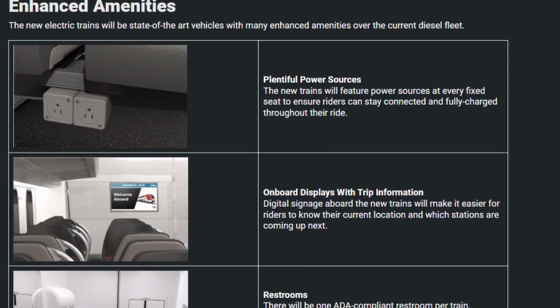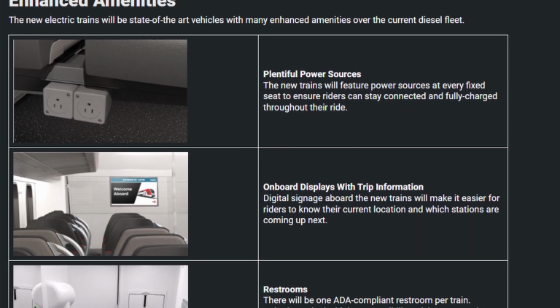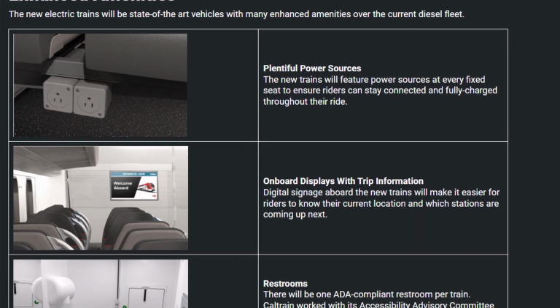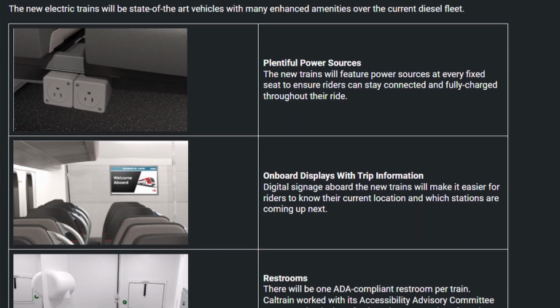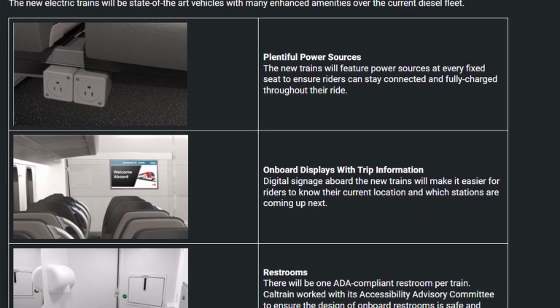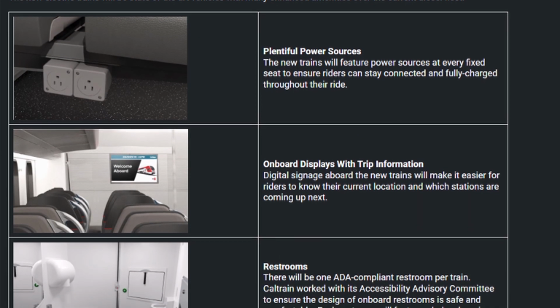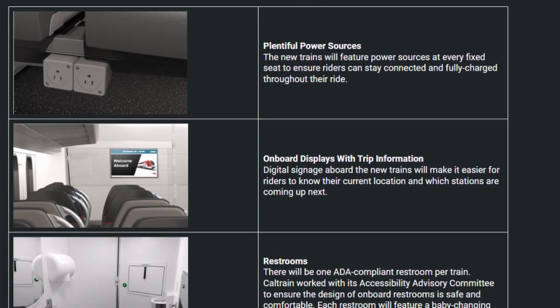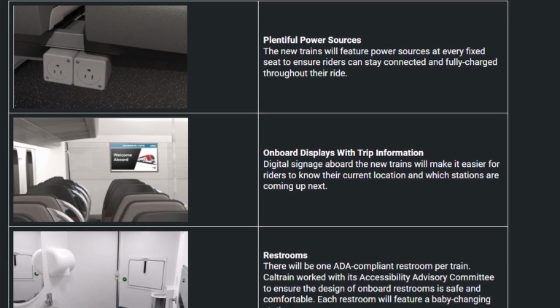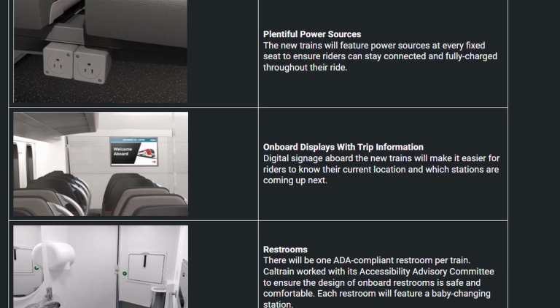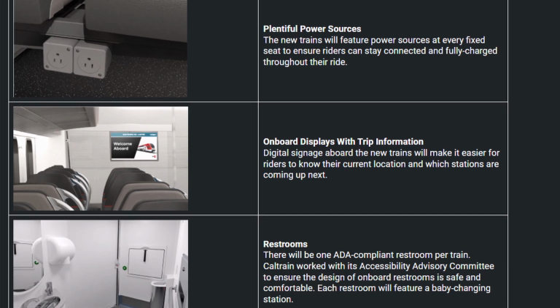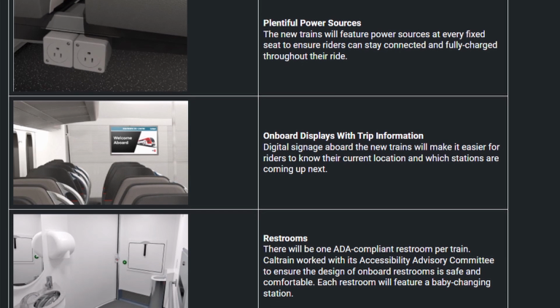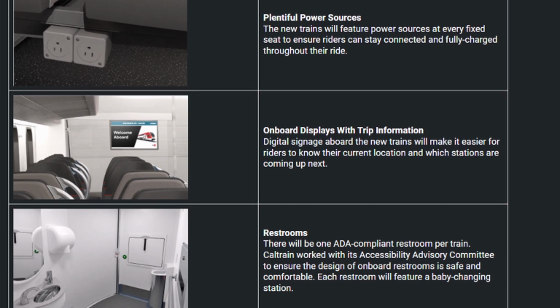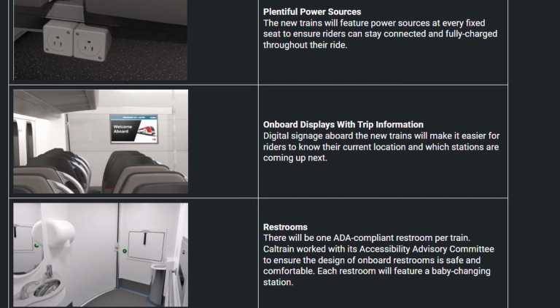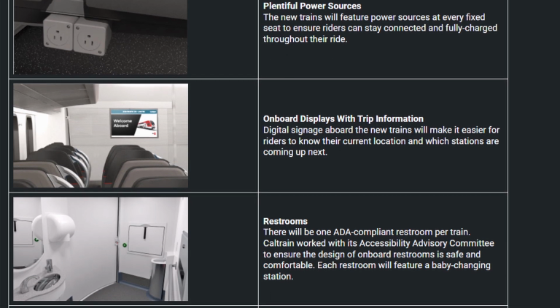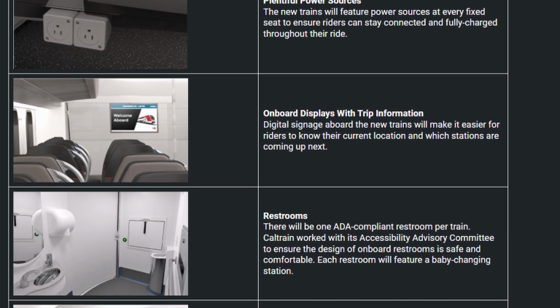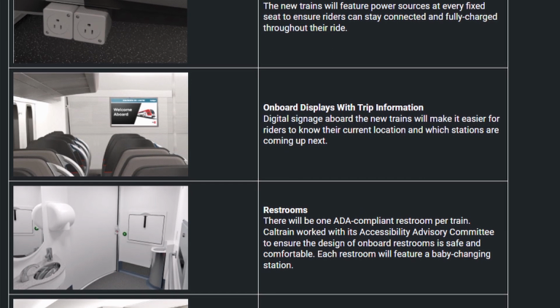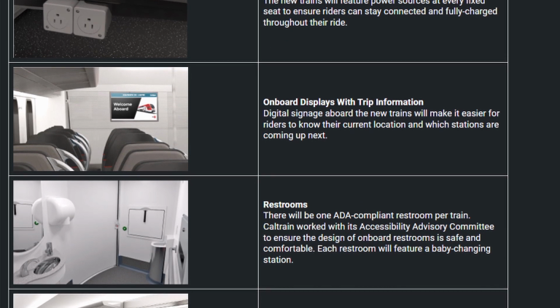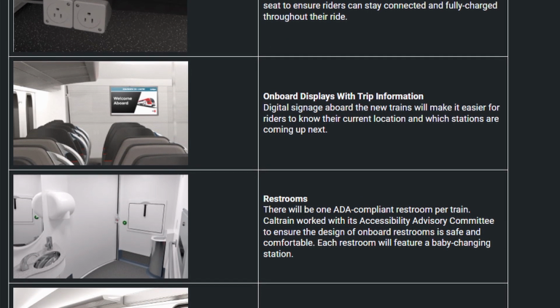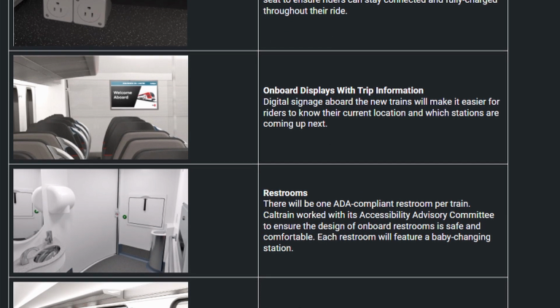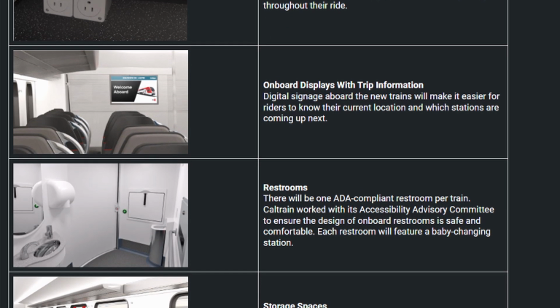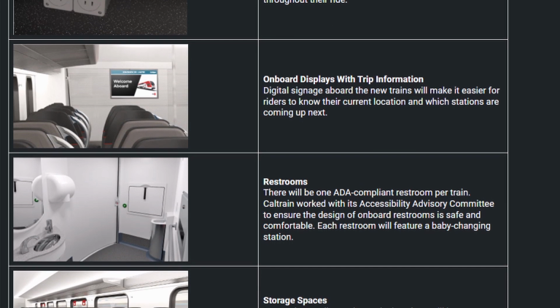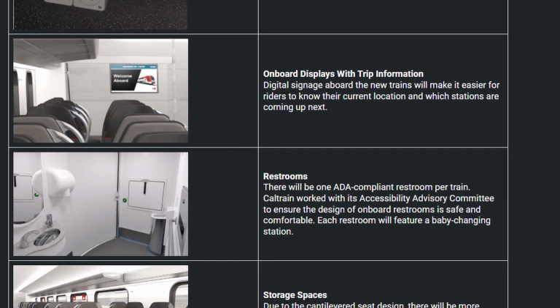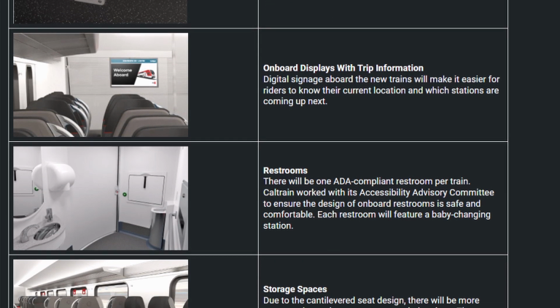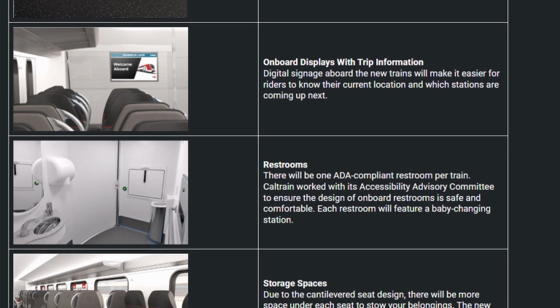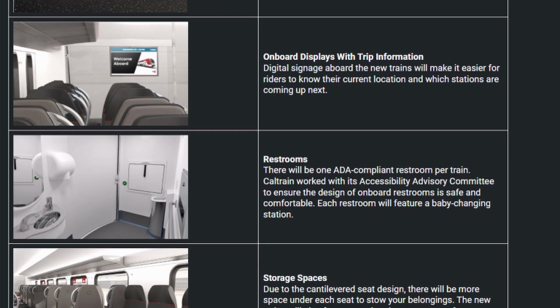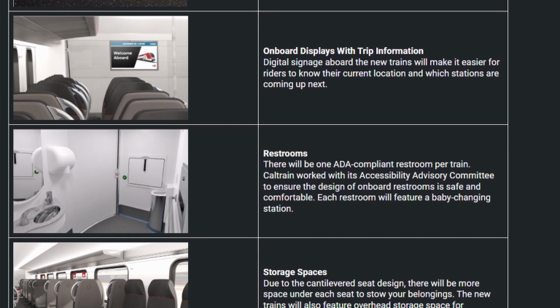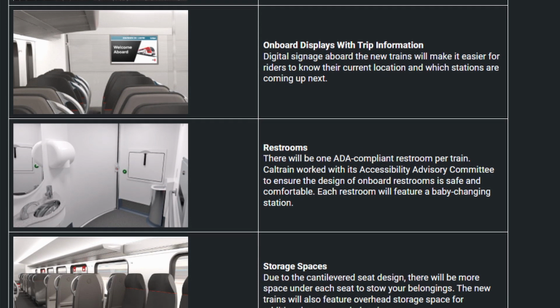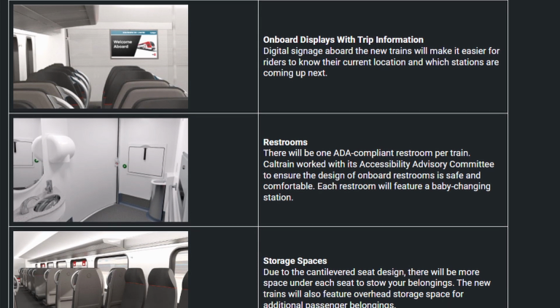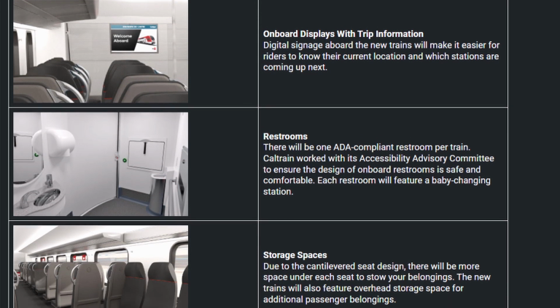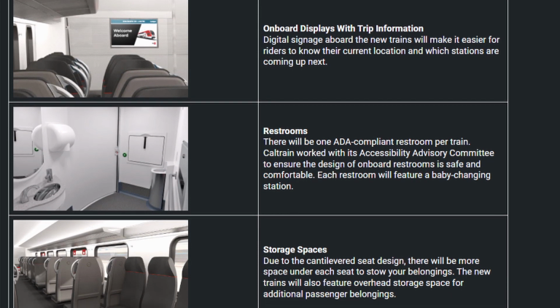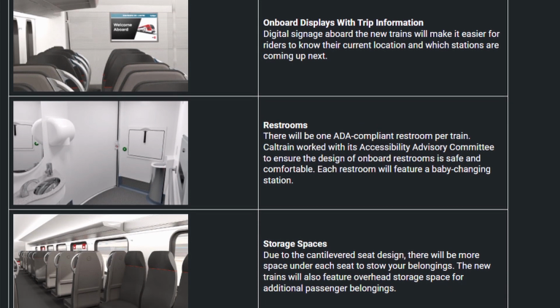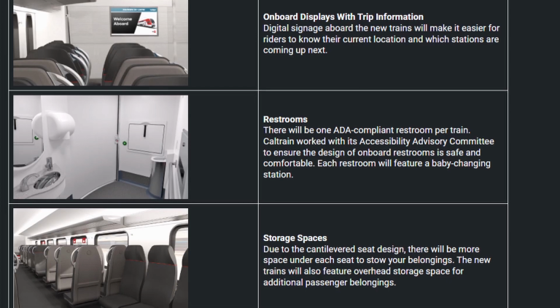Caltrain will also be offering amenities such as free Wi-Fi, charging at all seats, and overall a more comfortable ride for commuters and others alike.